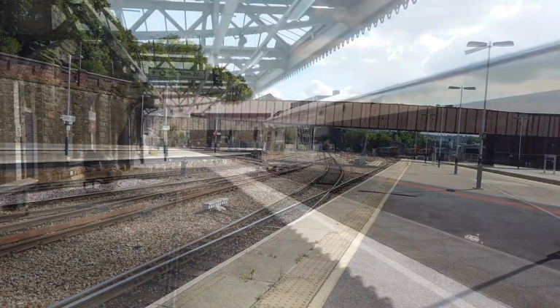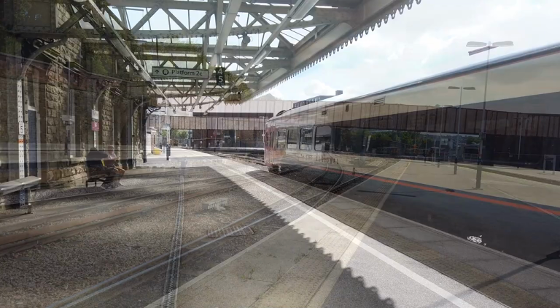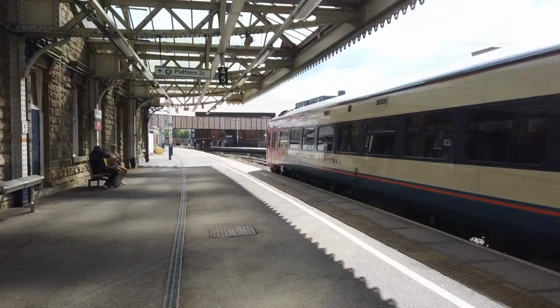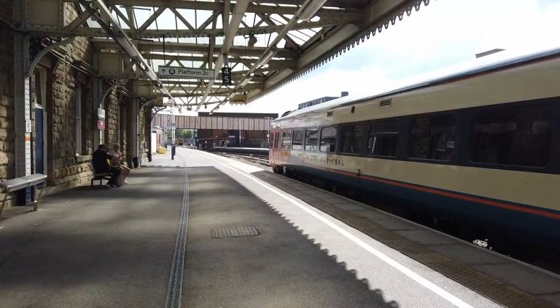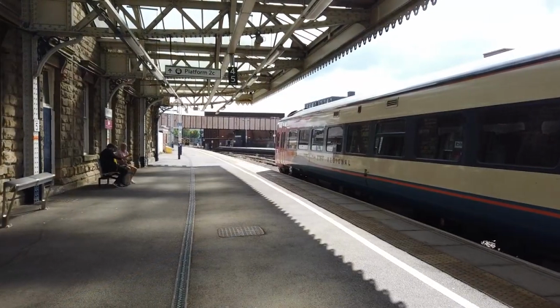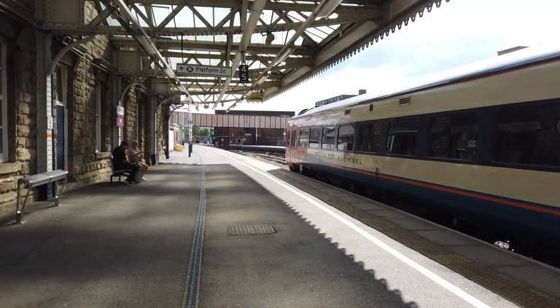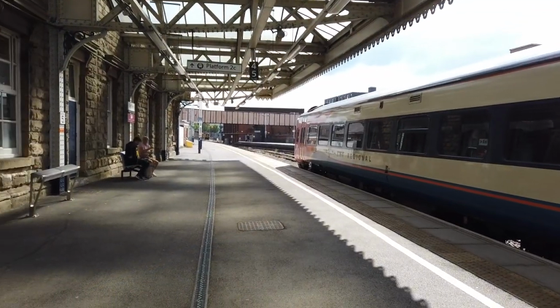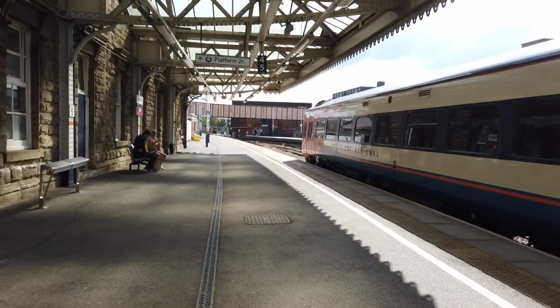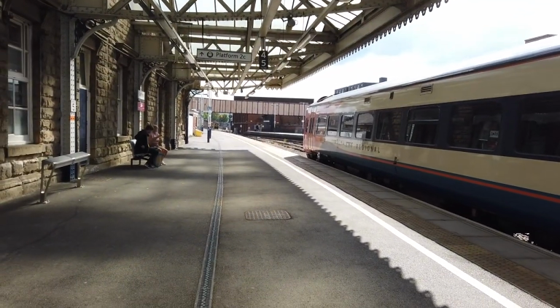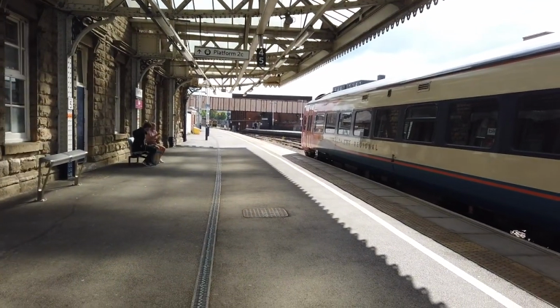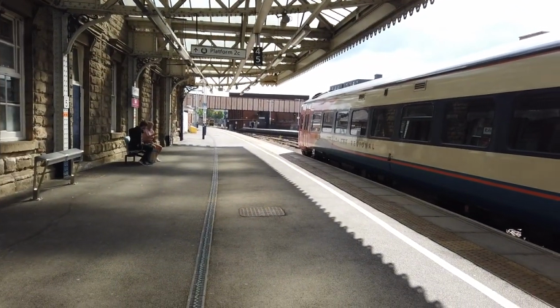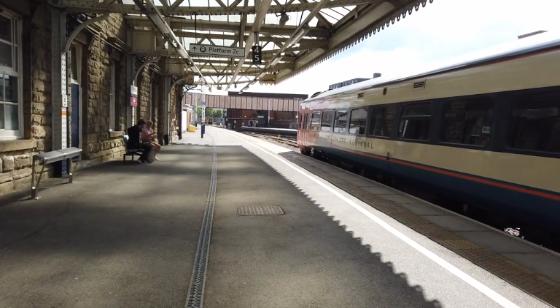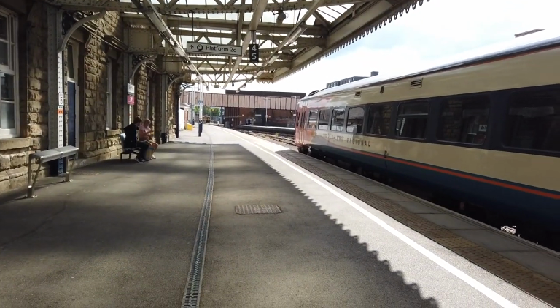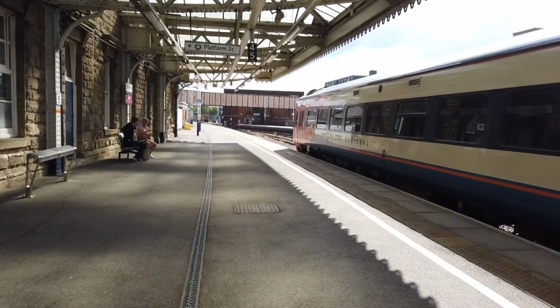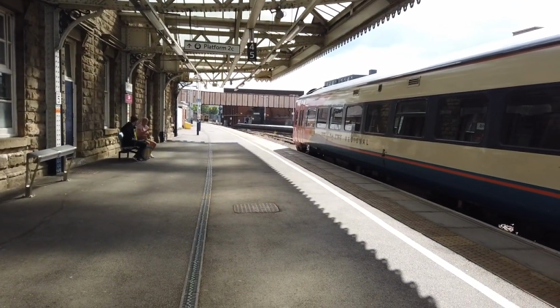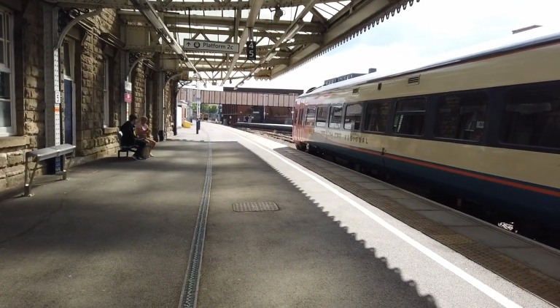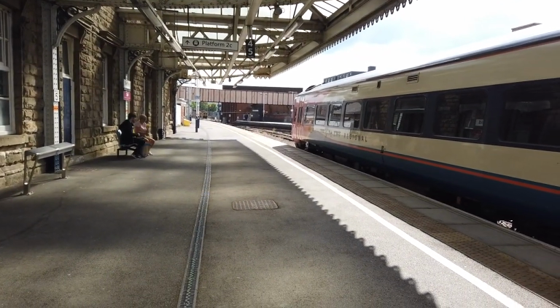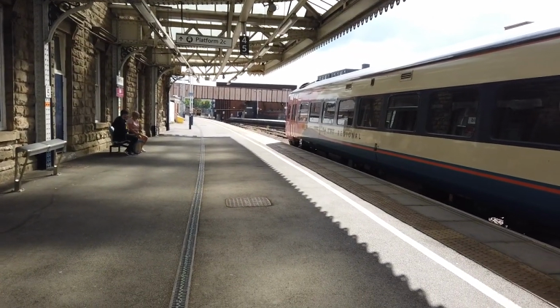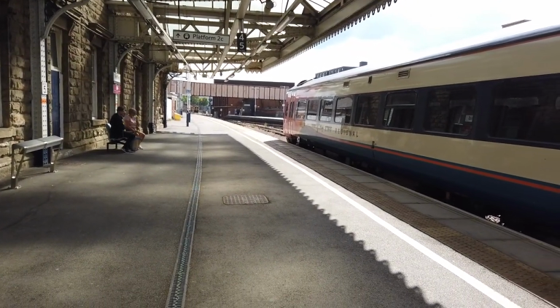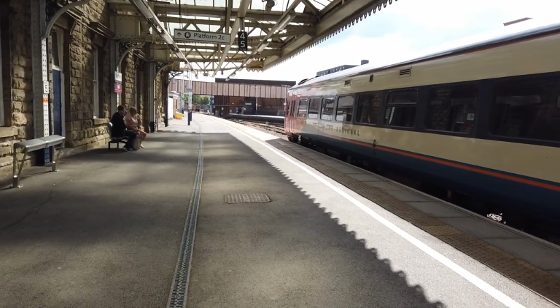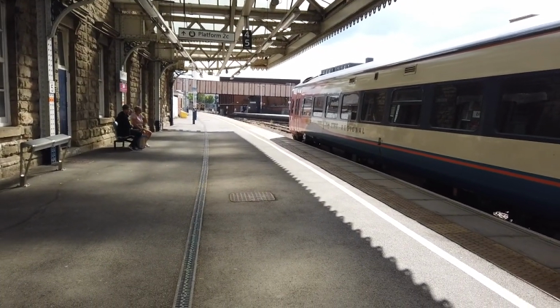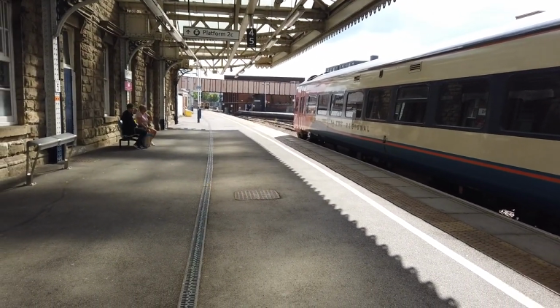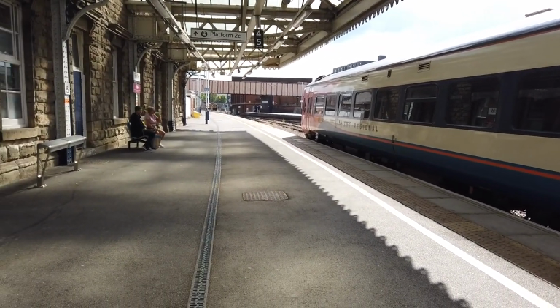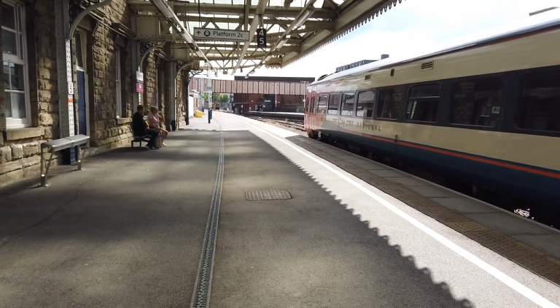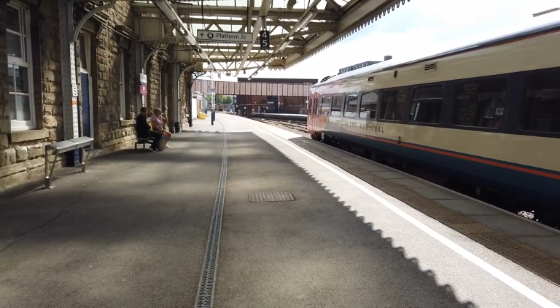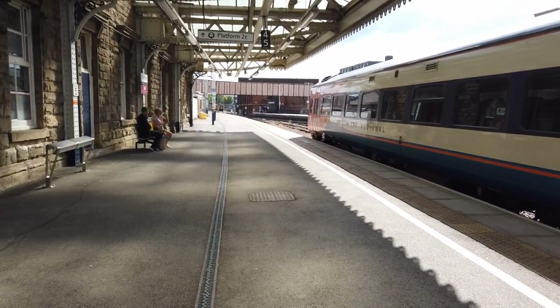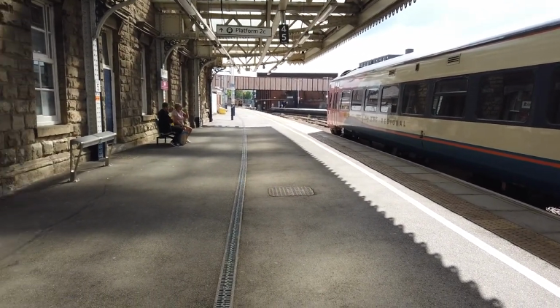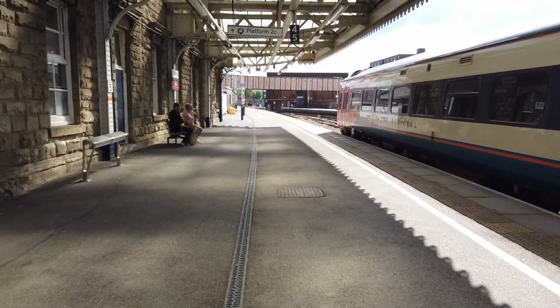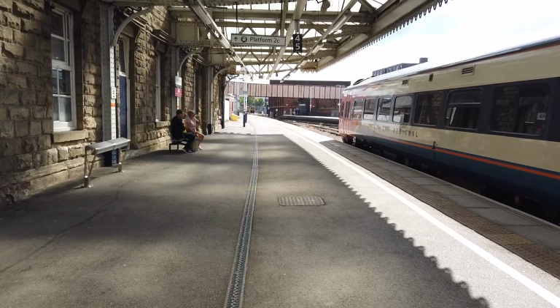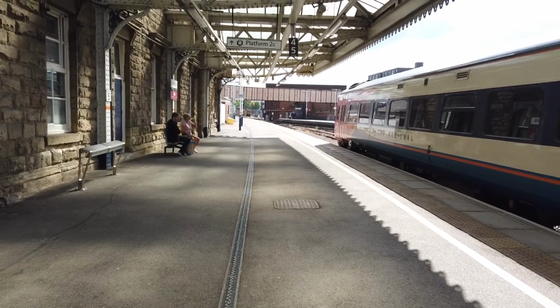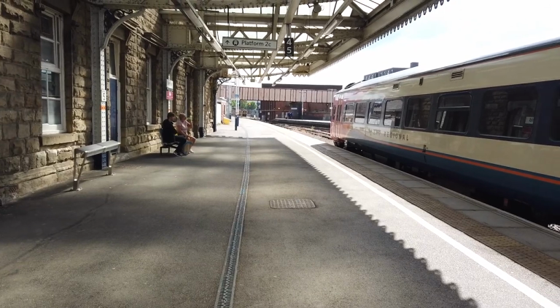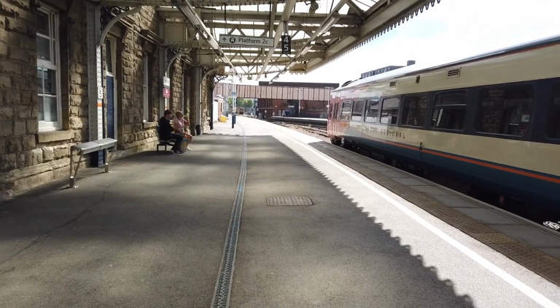Spotting out now is the 1443 East Midlands Railway service starting here bound for Nottingham.